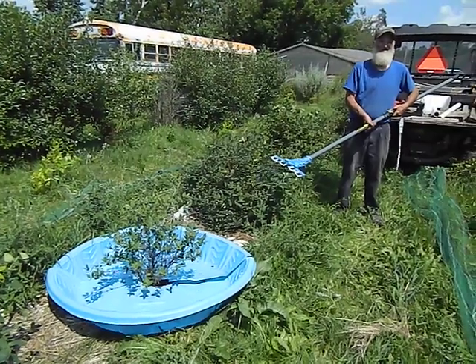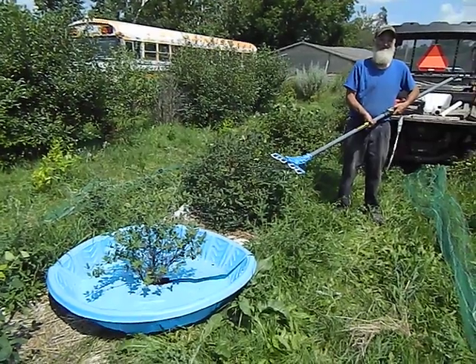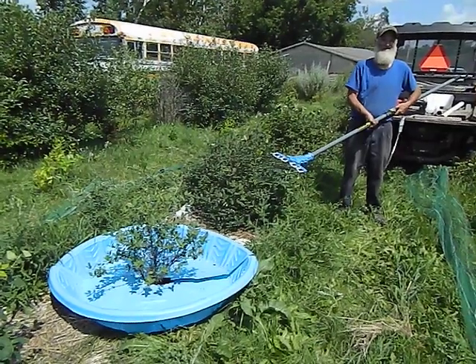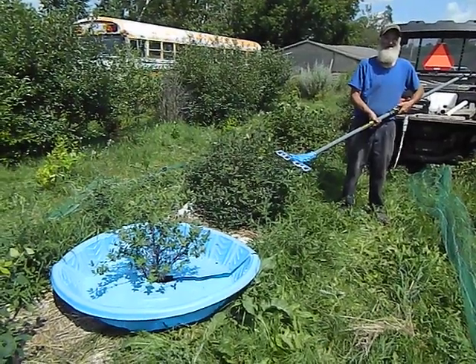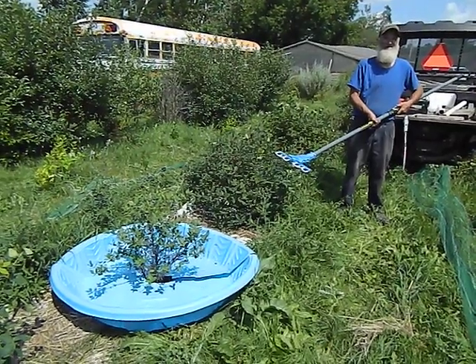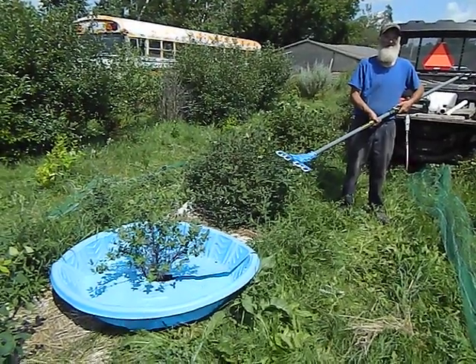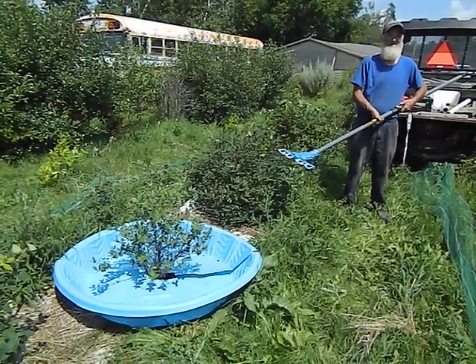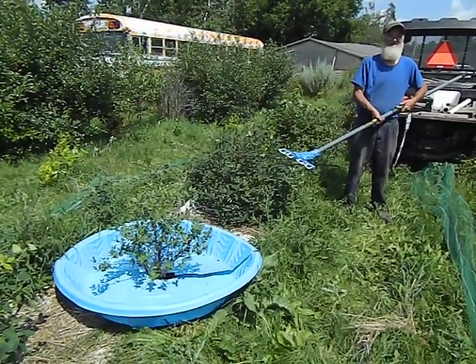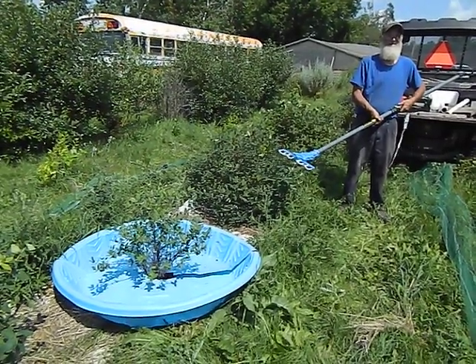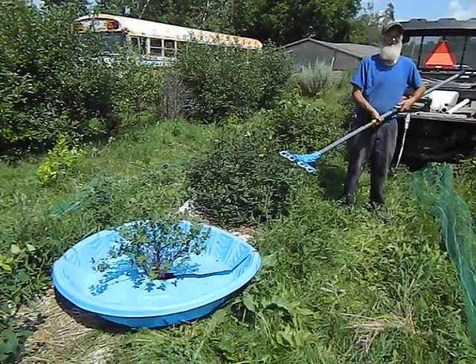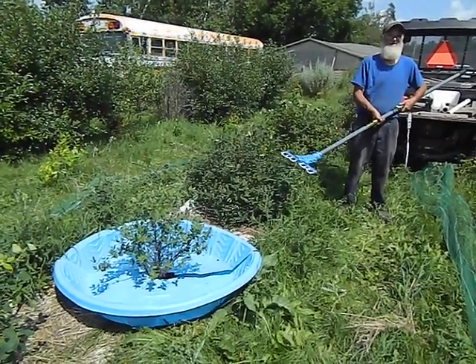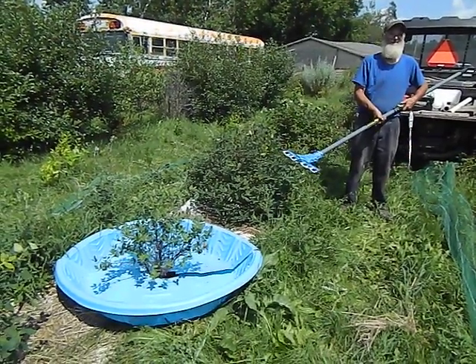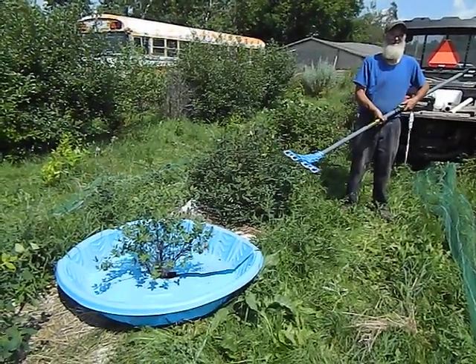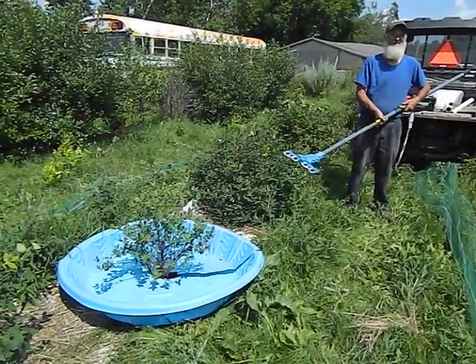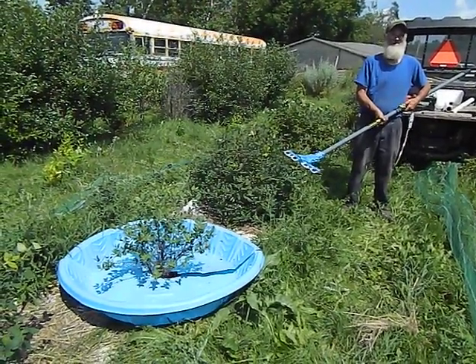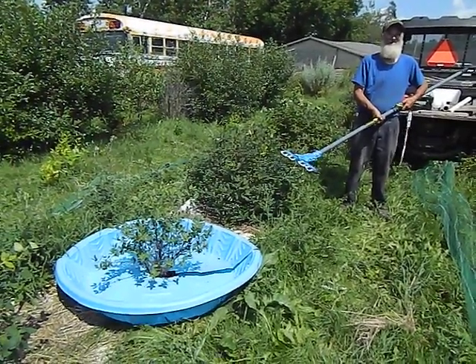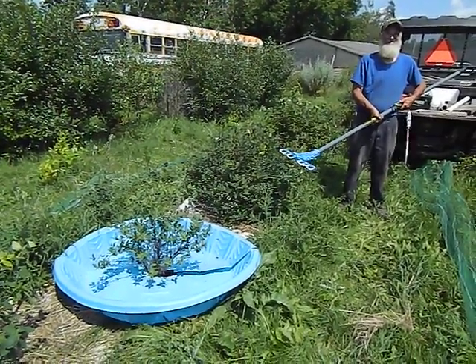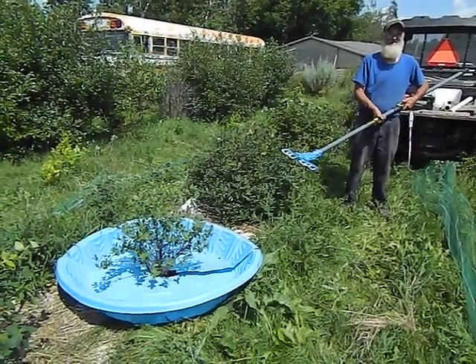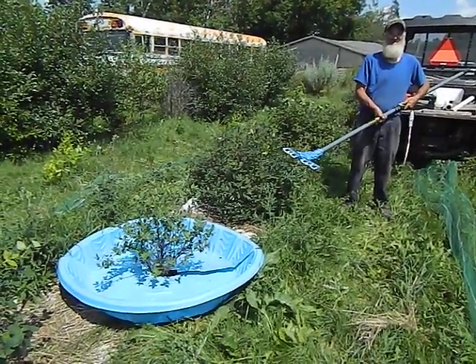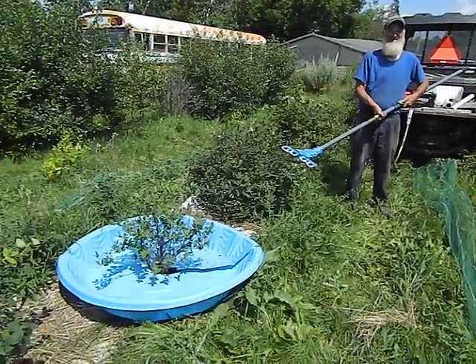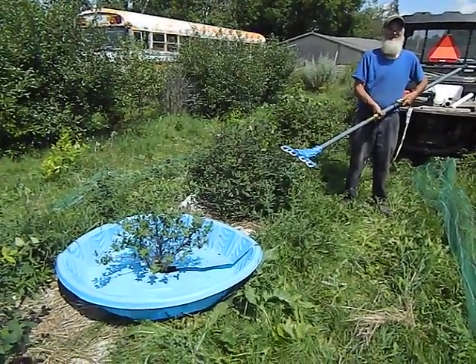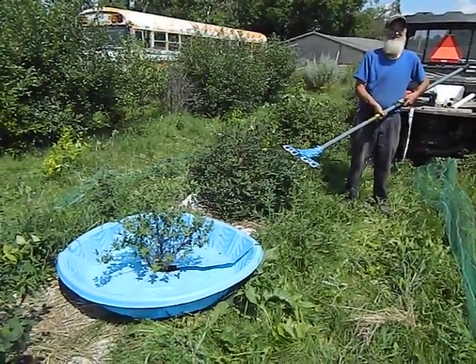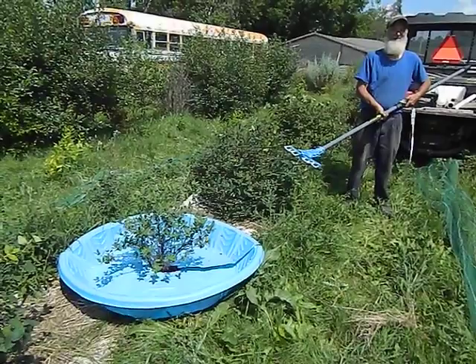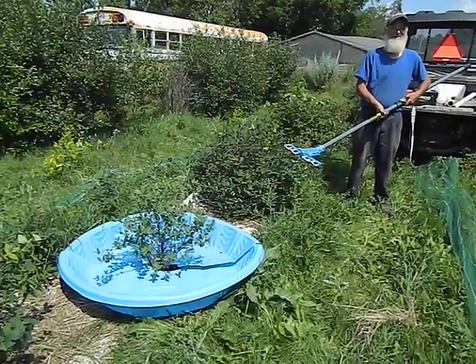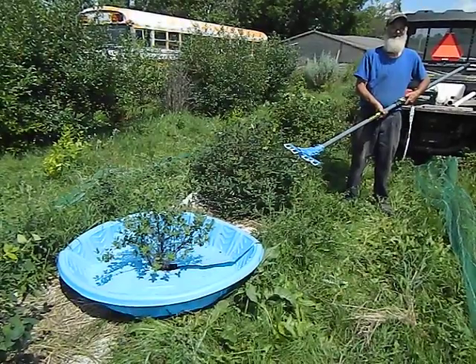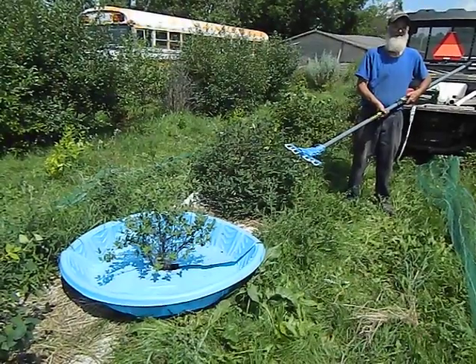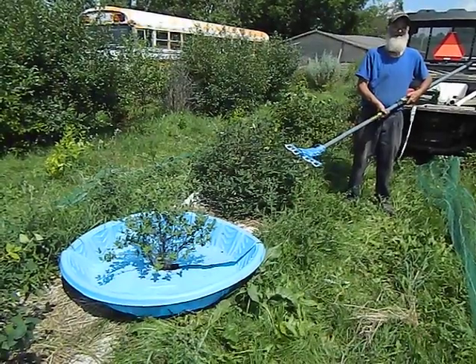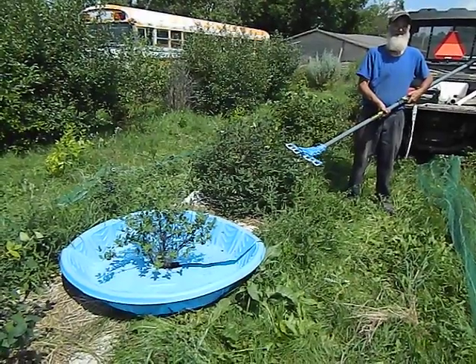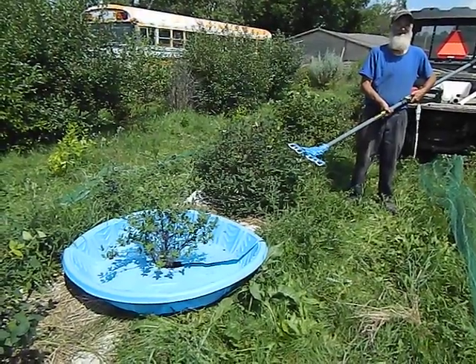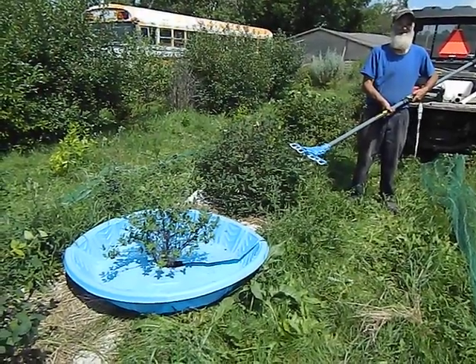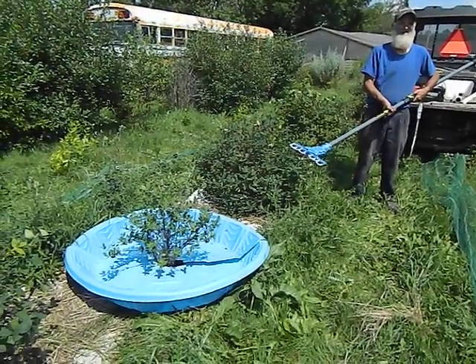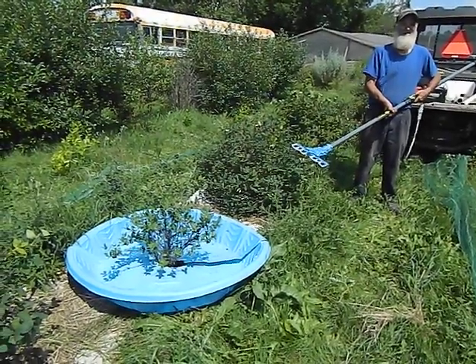July 13th, 2018 at the Honeyberry Farm, trying out the Atrax Olive Harvester for the first time on a honeyberry bush.